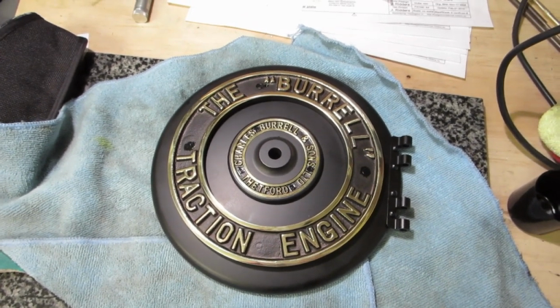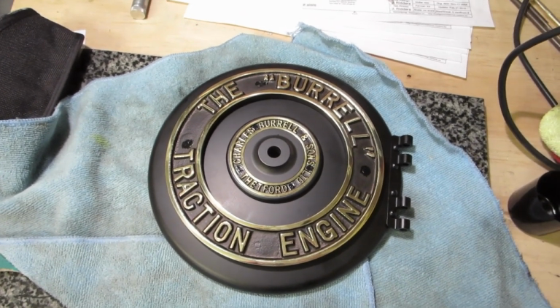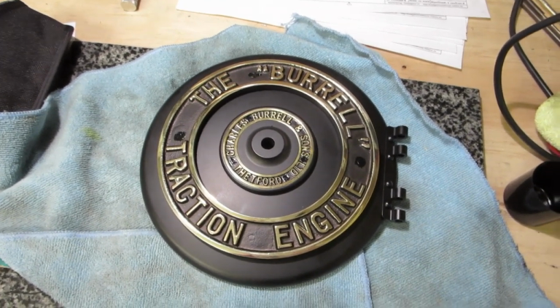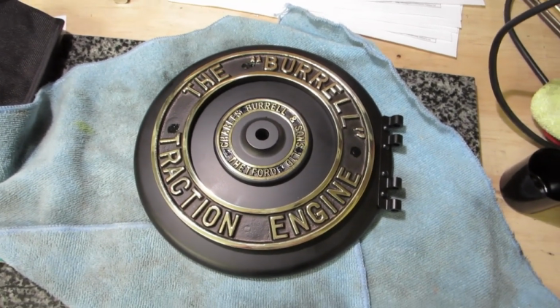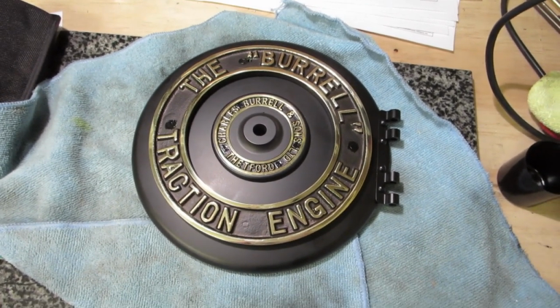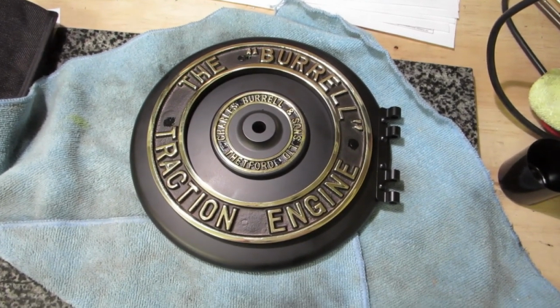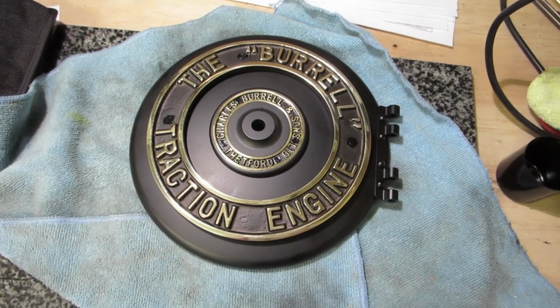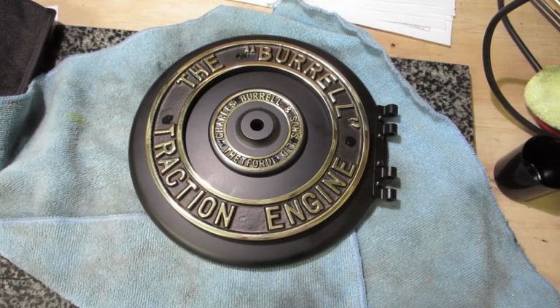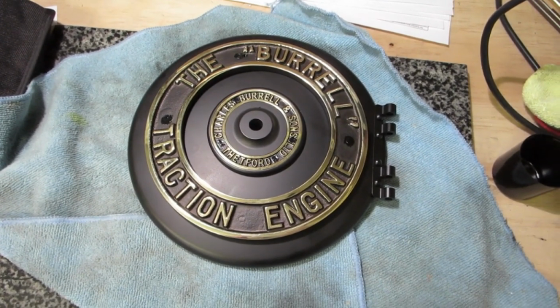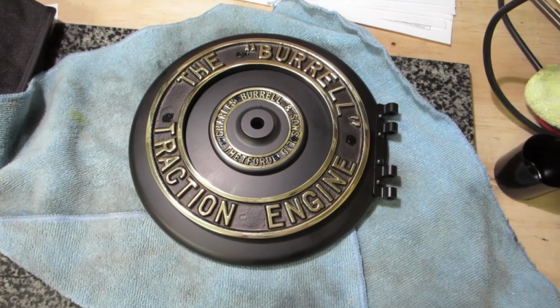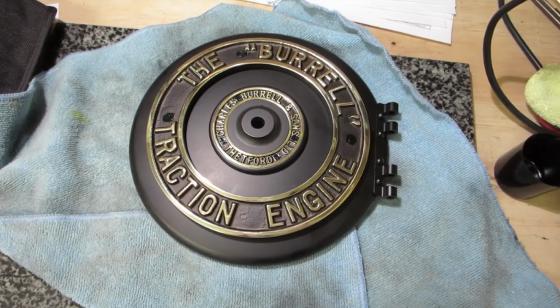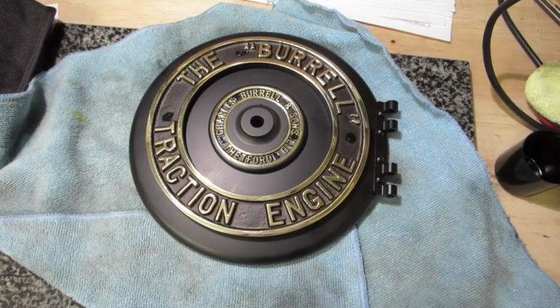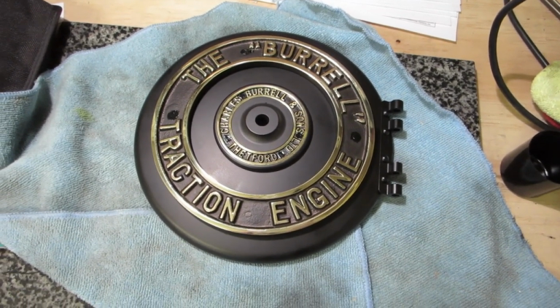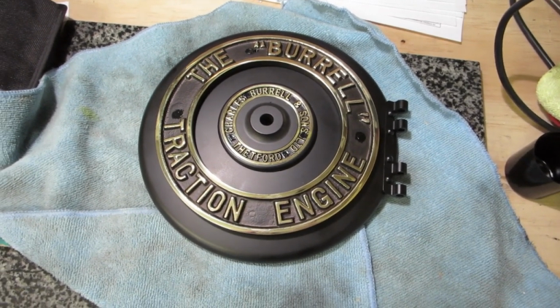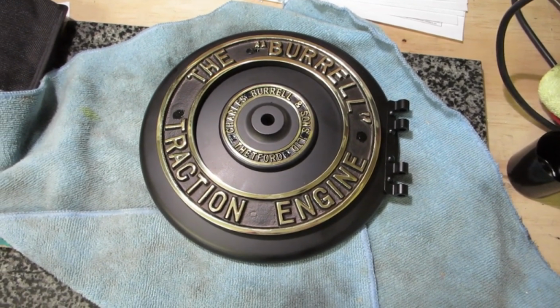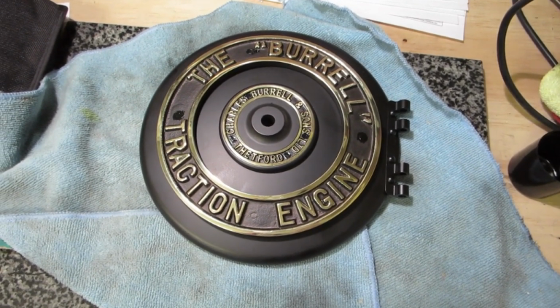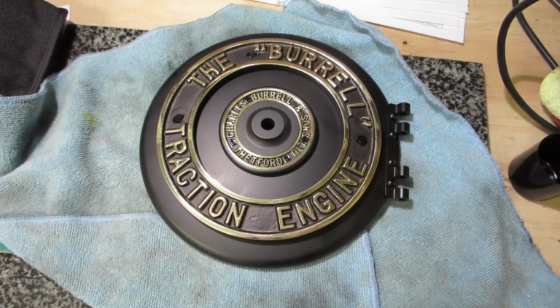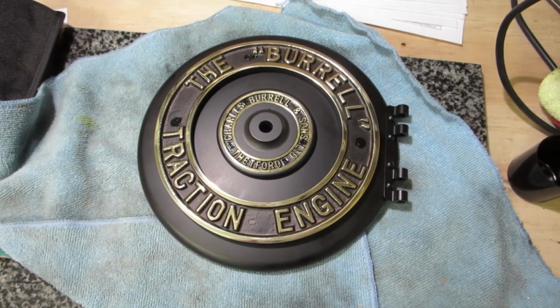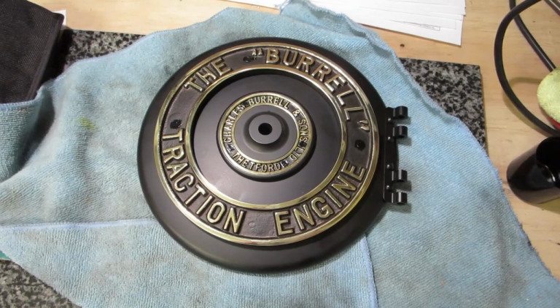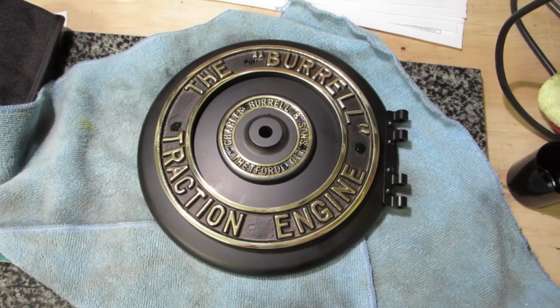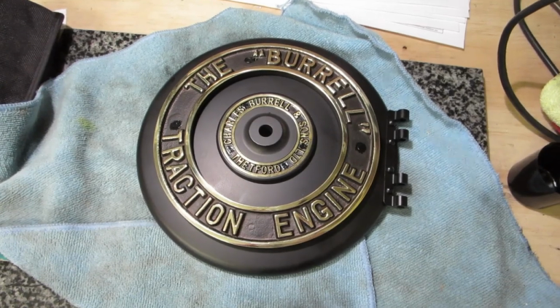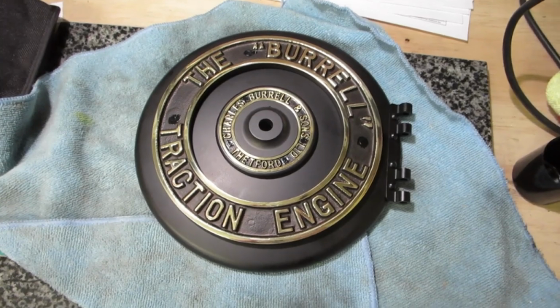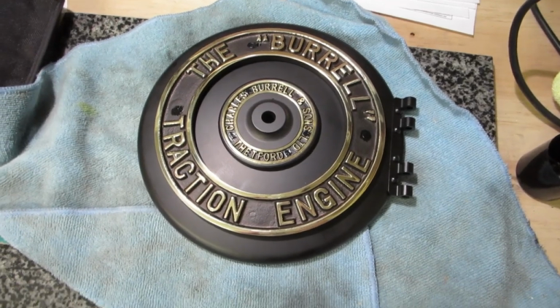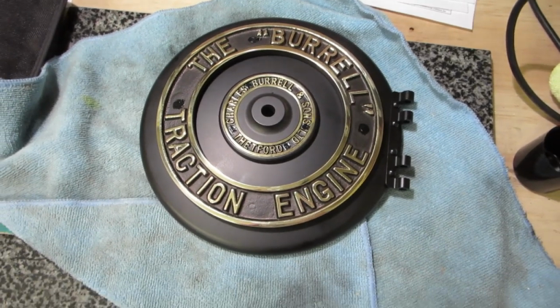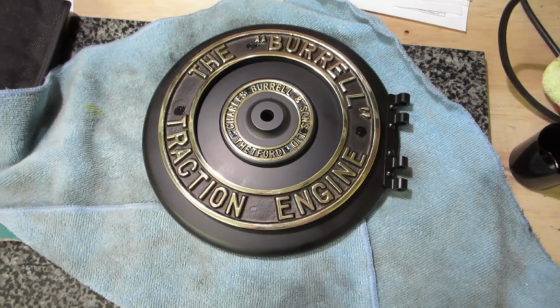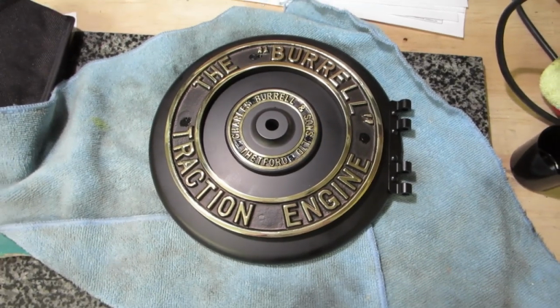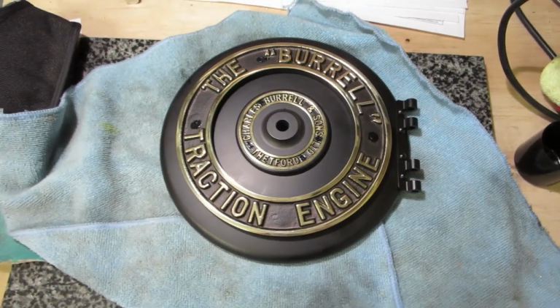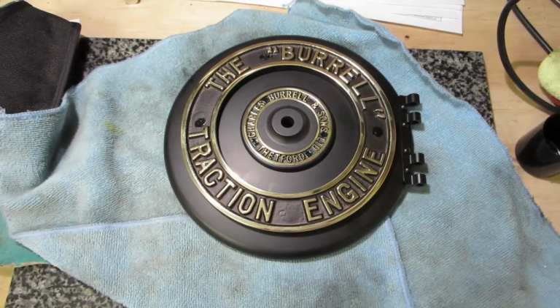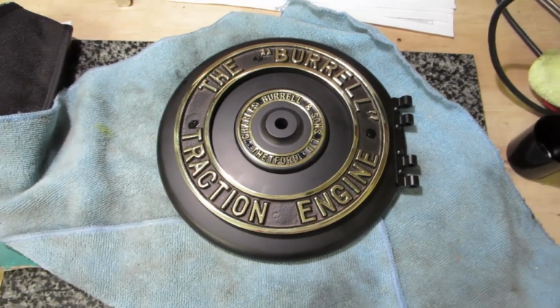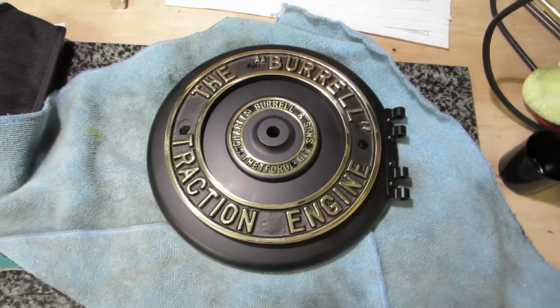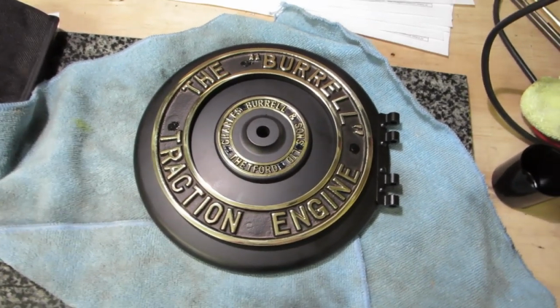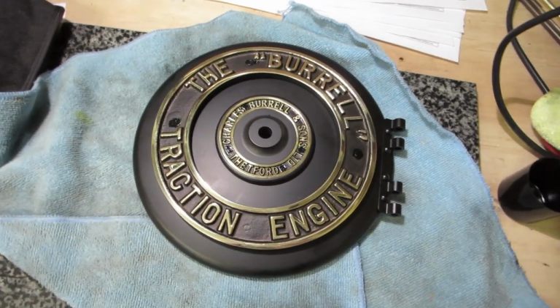Other than that, not really many big jobs done, it's just lots of little ones. So I'll show you all the bits and bobs.